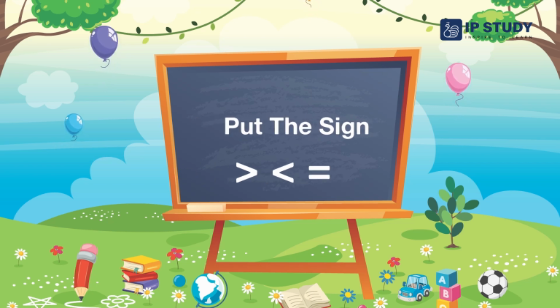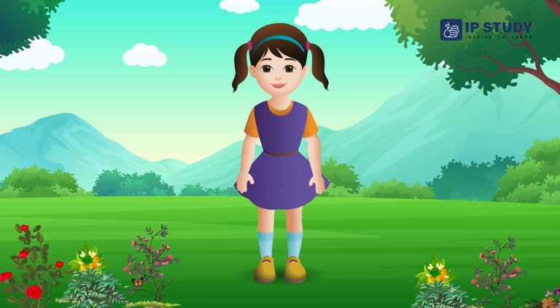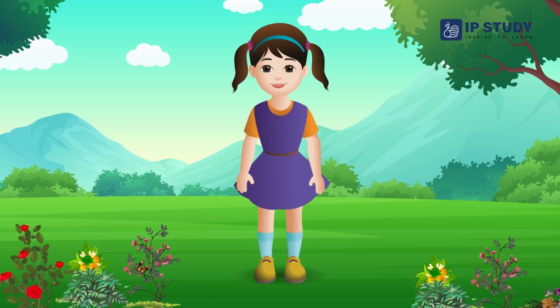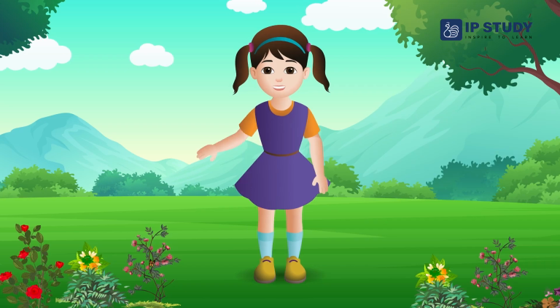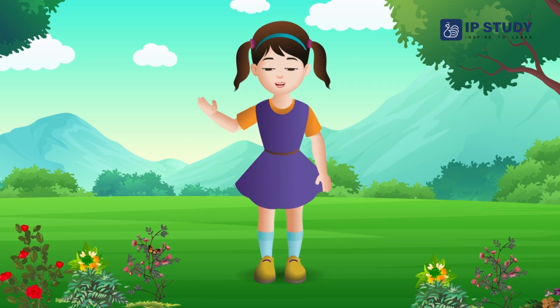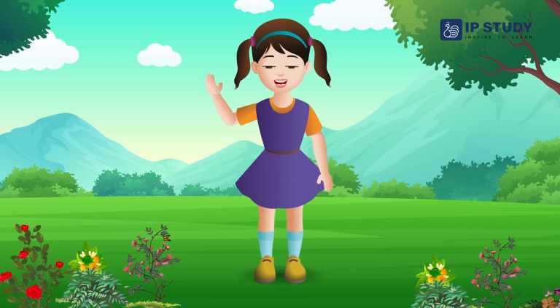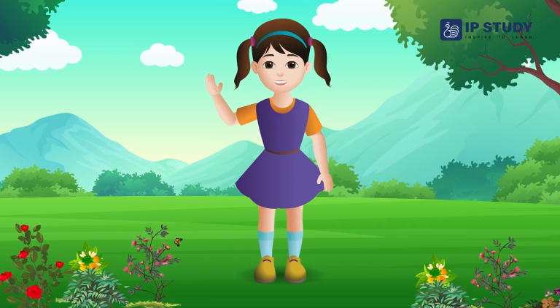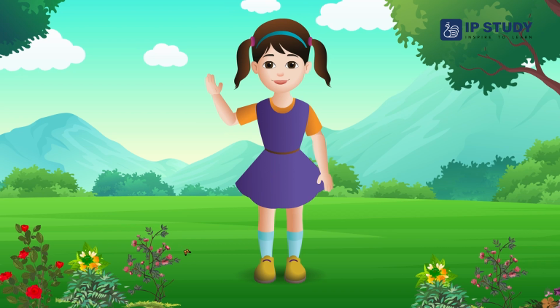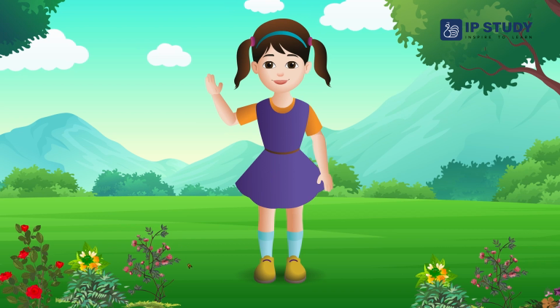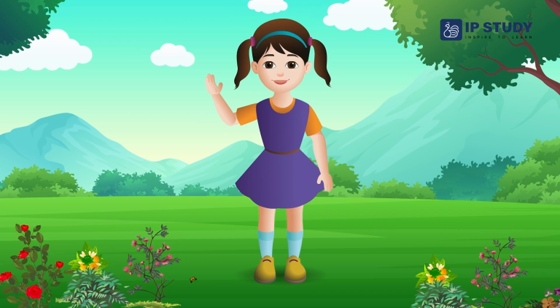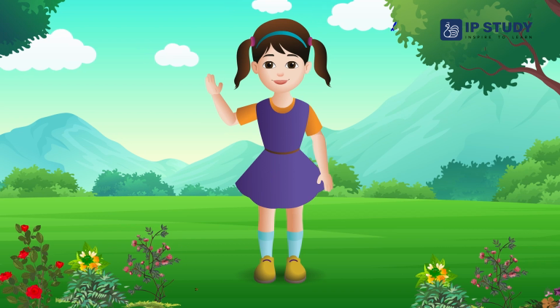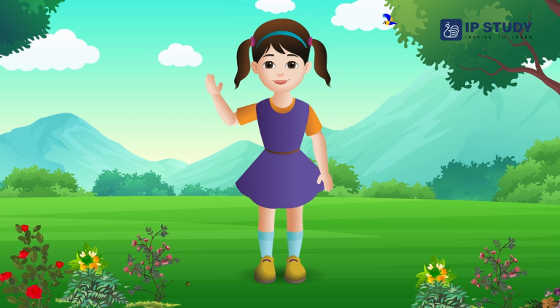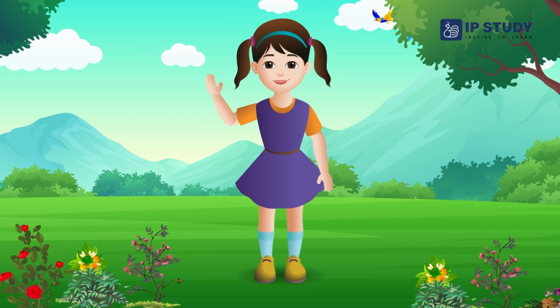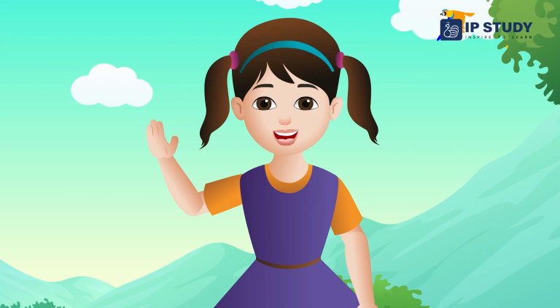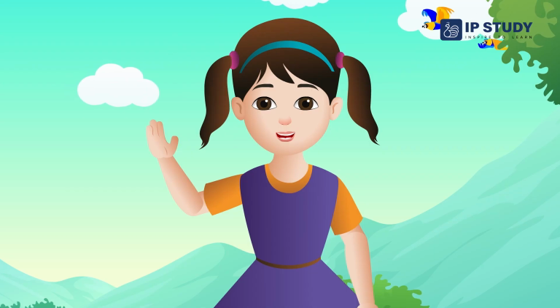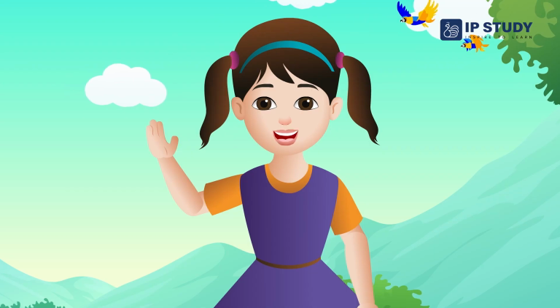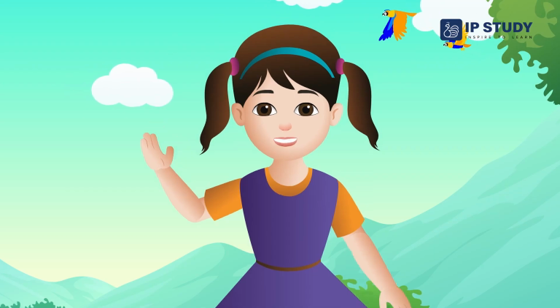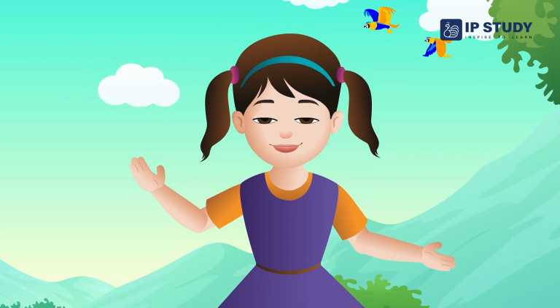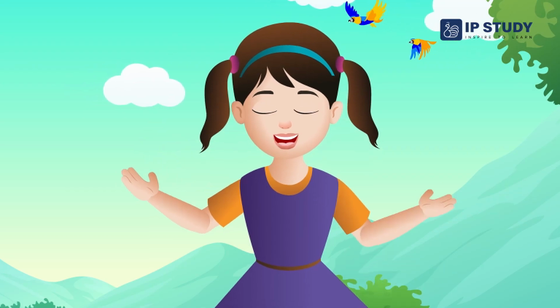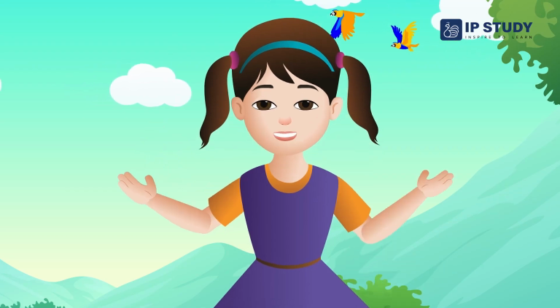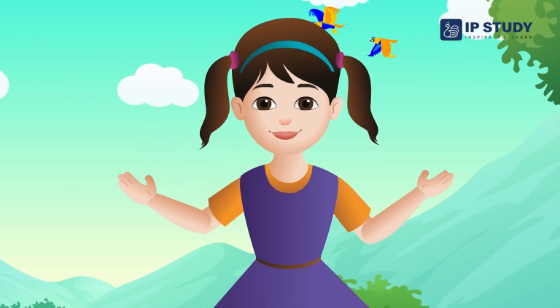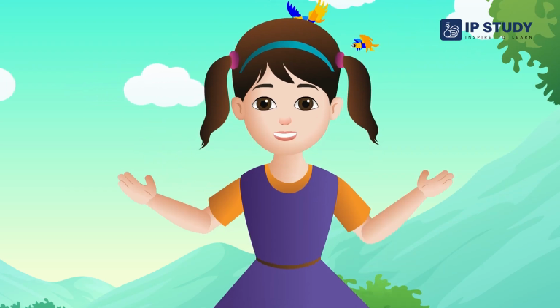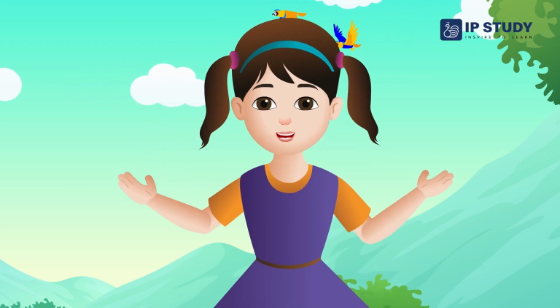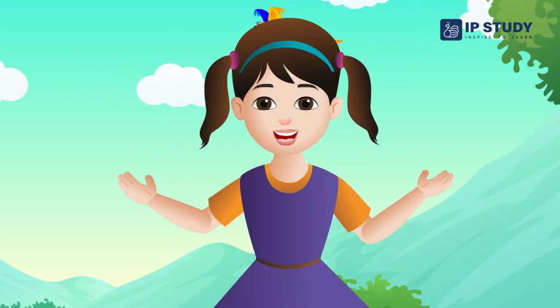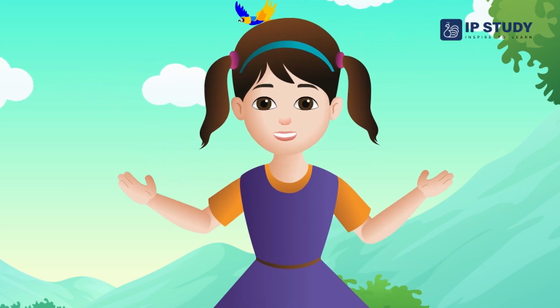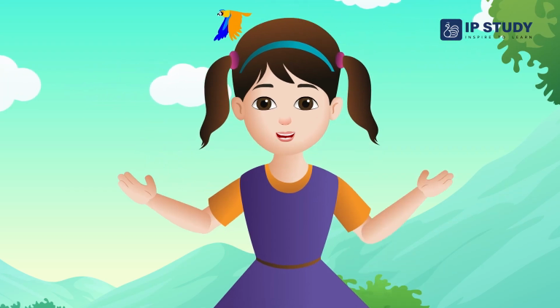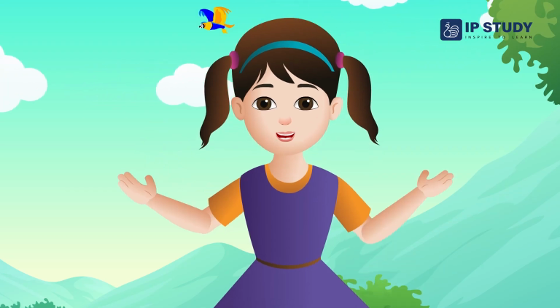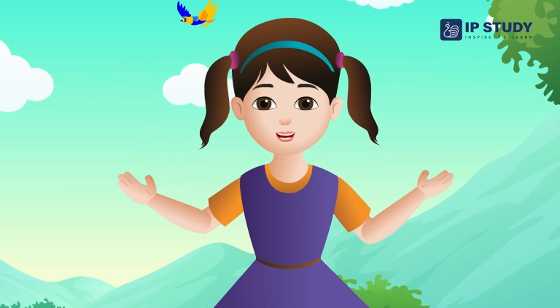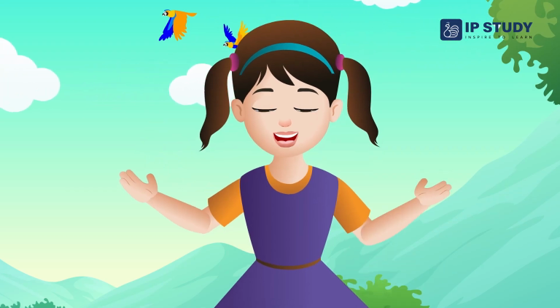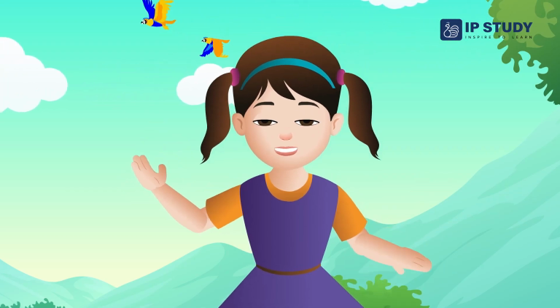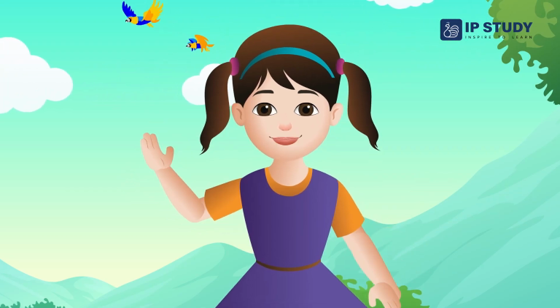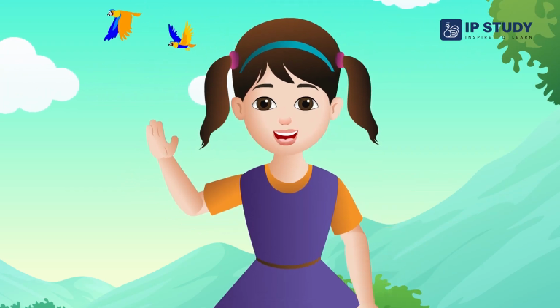Hi viewers, today we will learn about the concept of putting the sign.